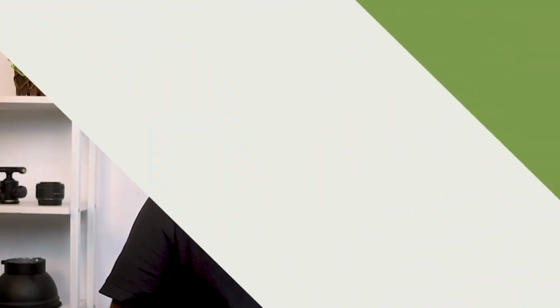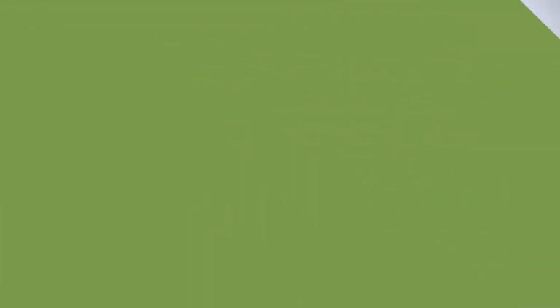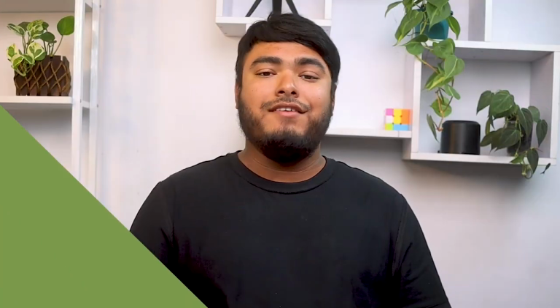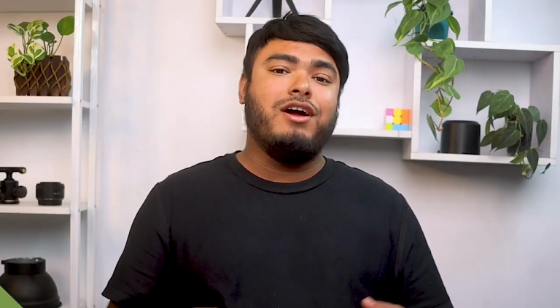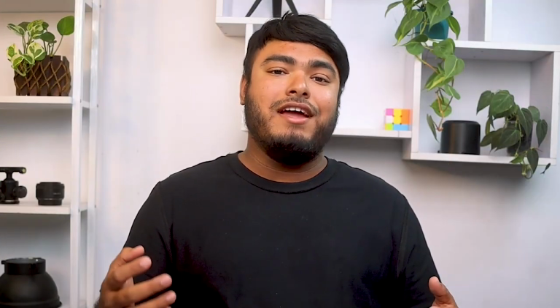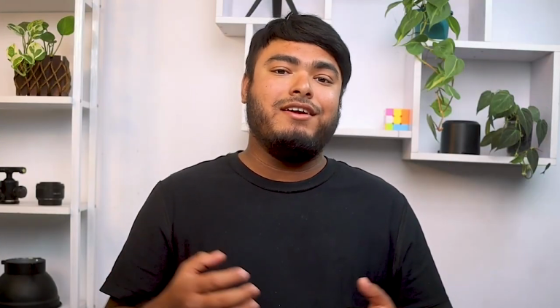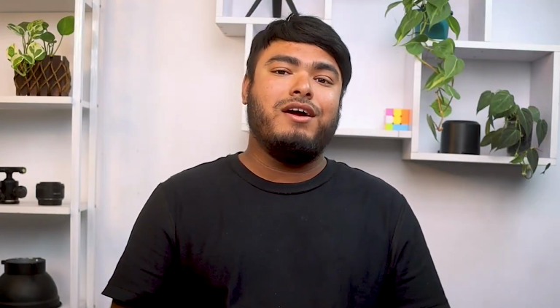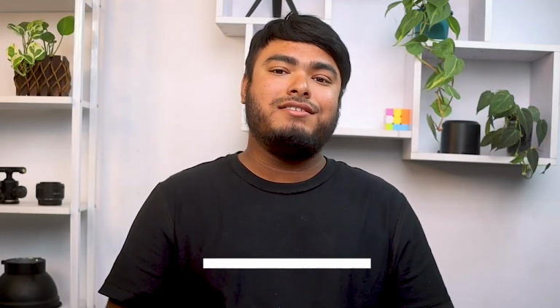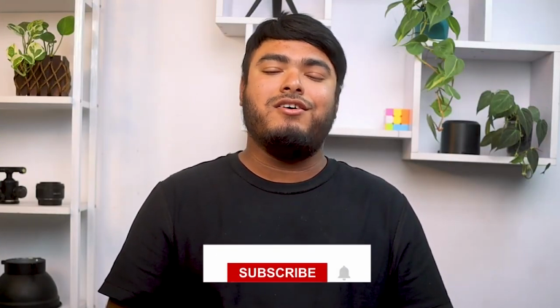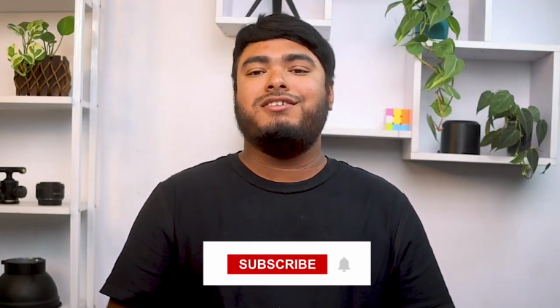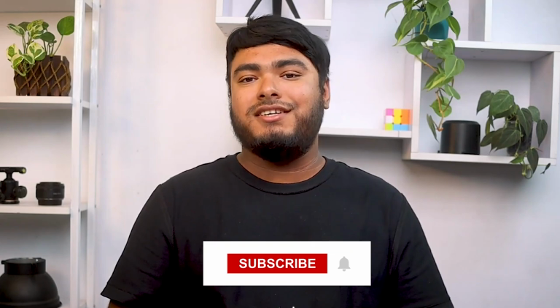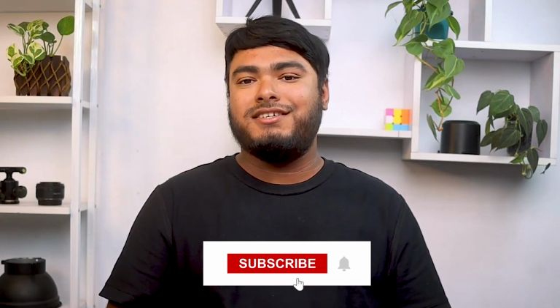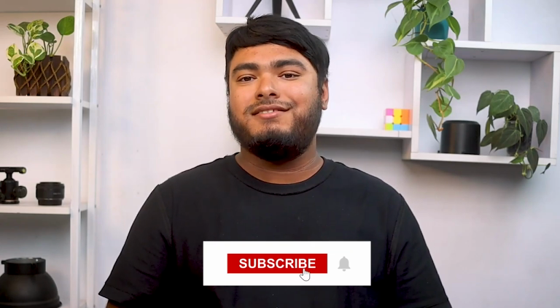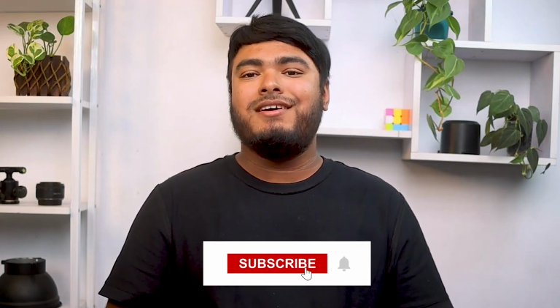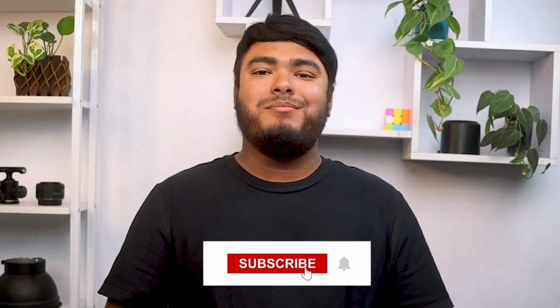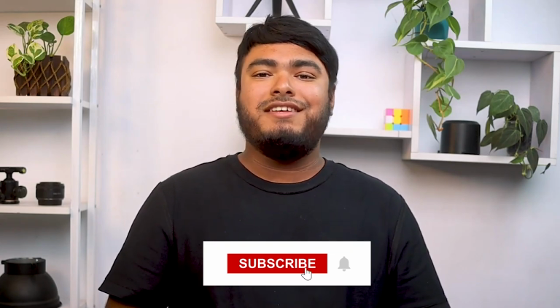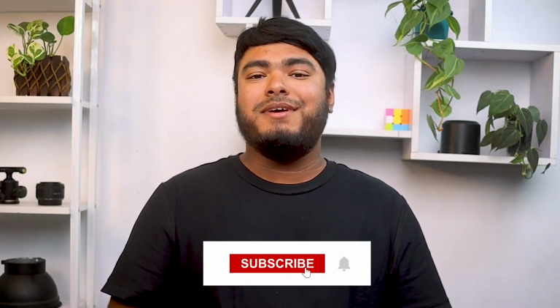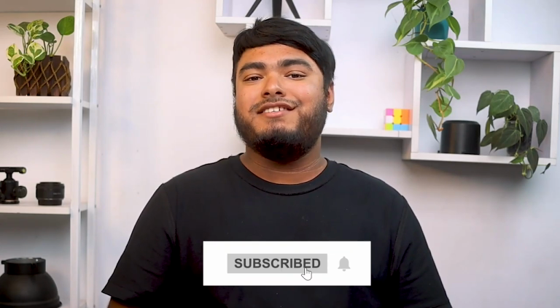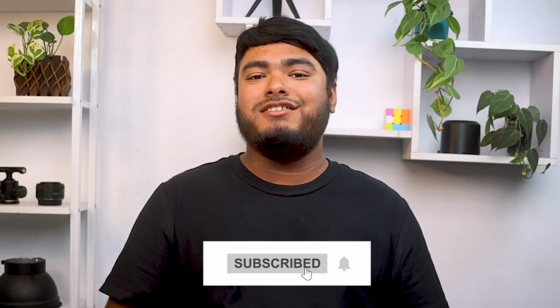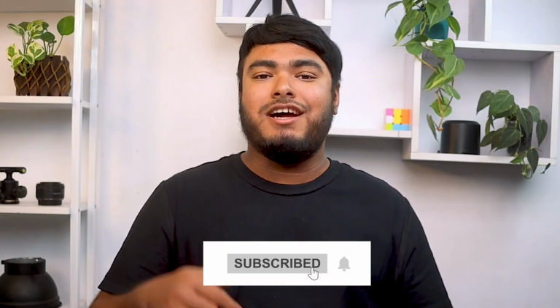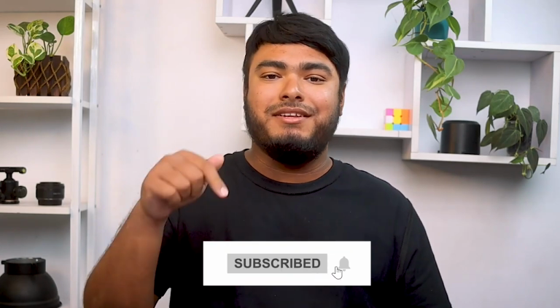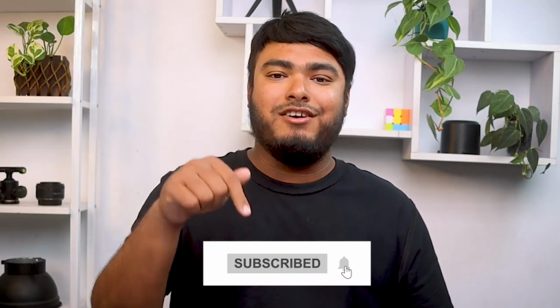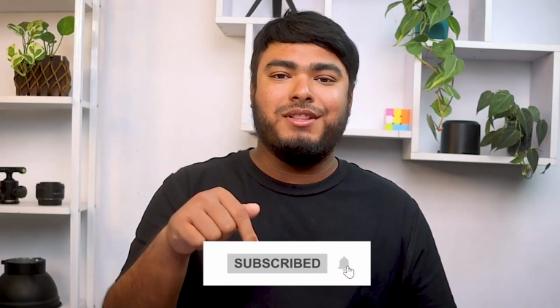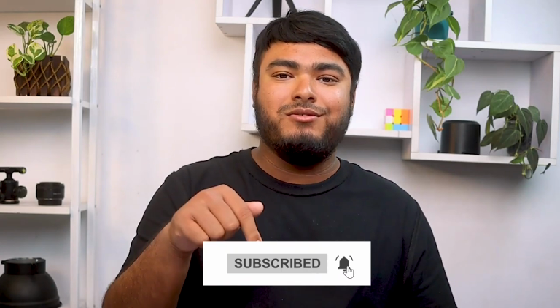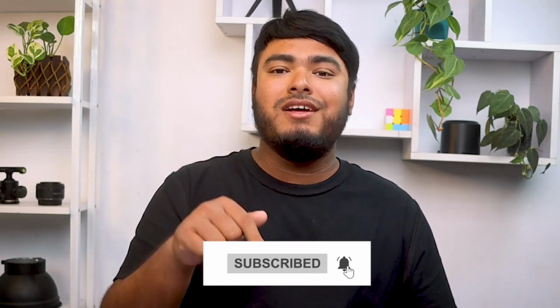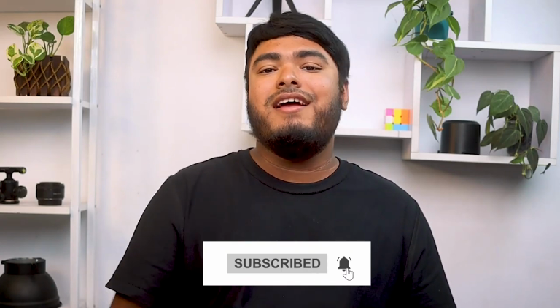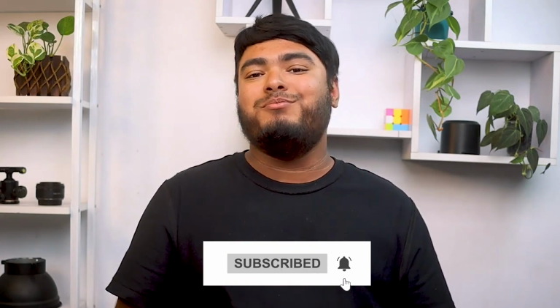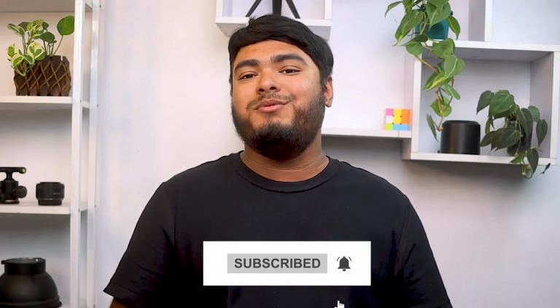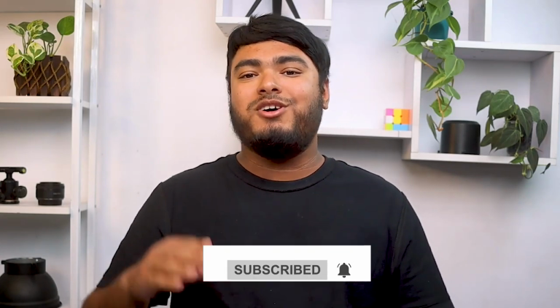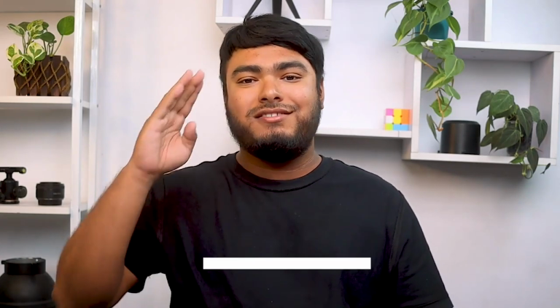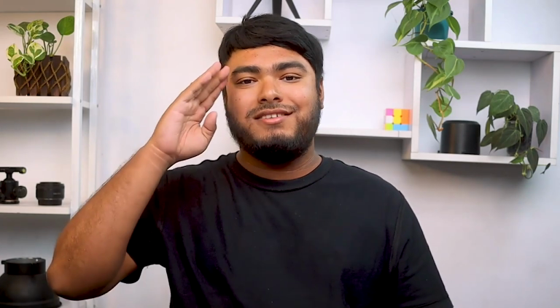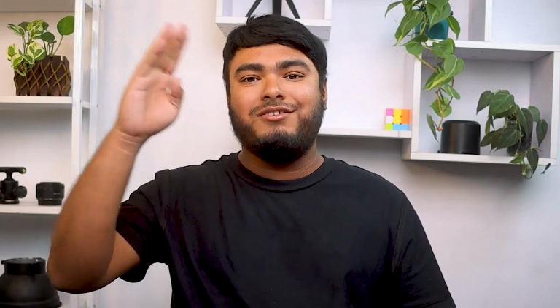If you have any queries or suggestions, please make sure to comment down below.